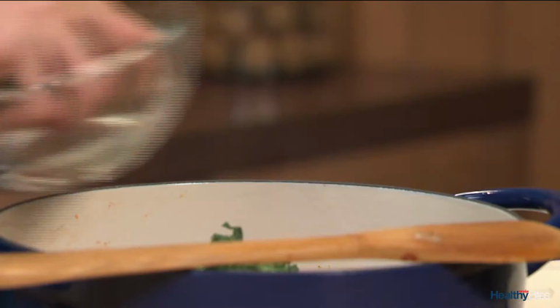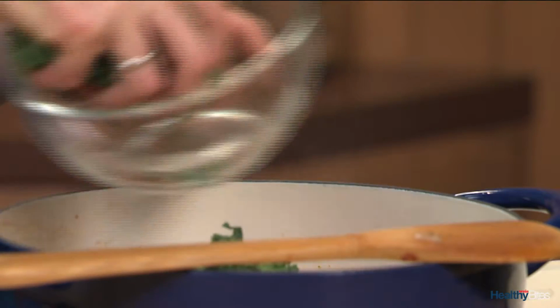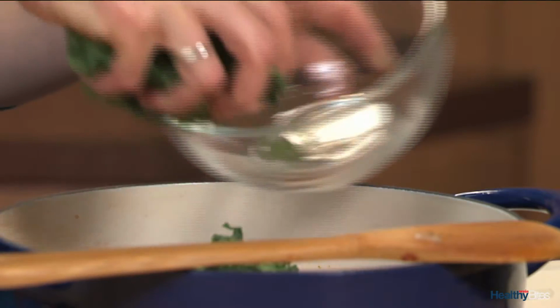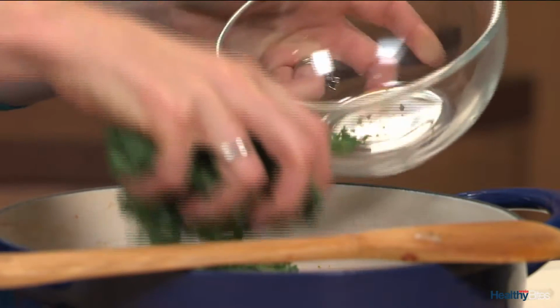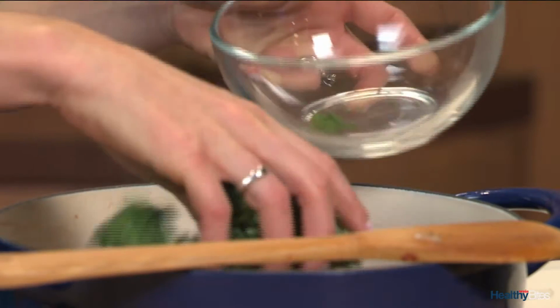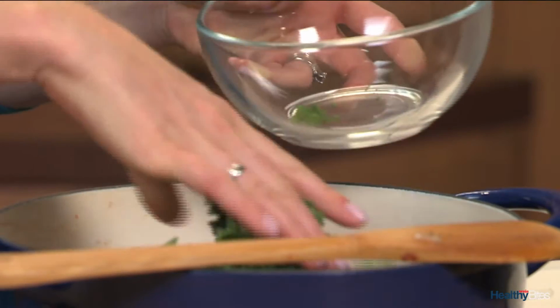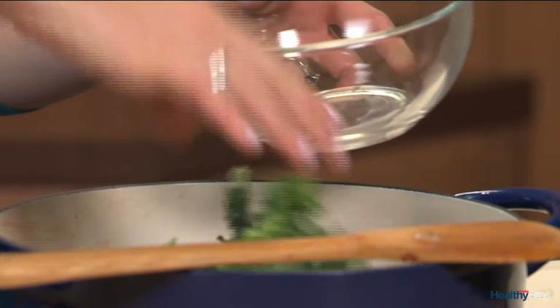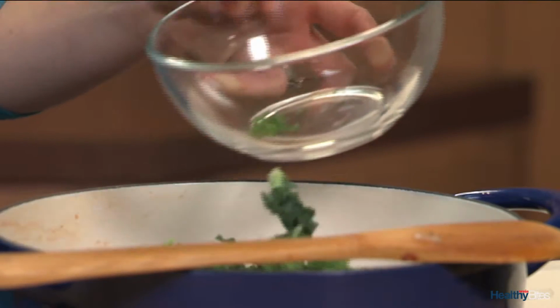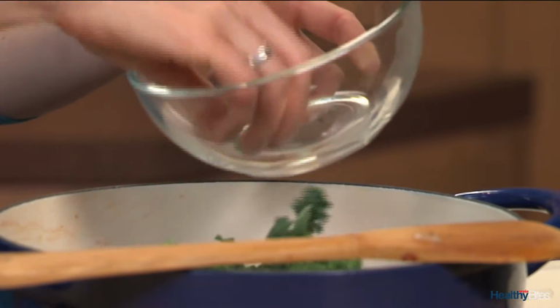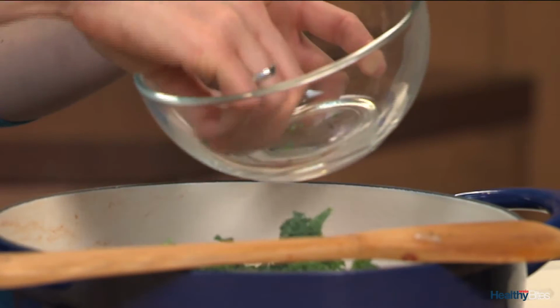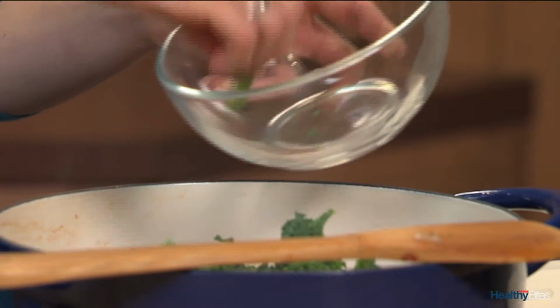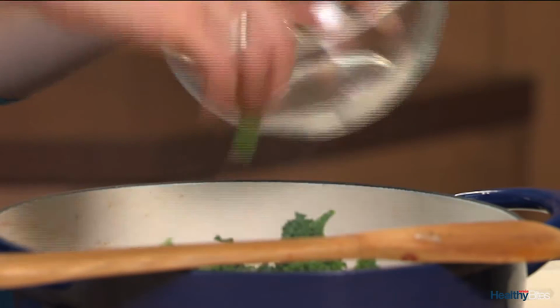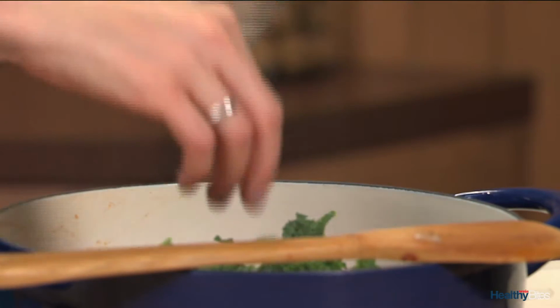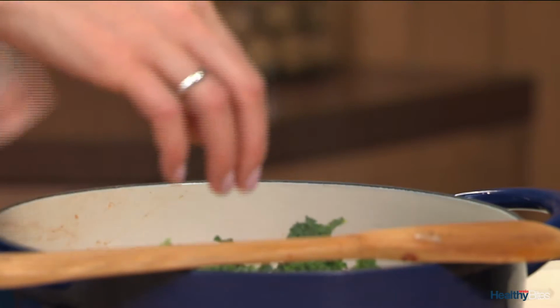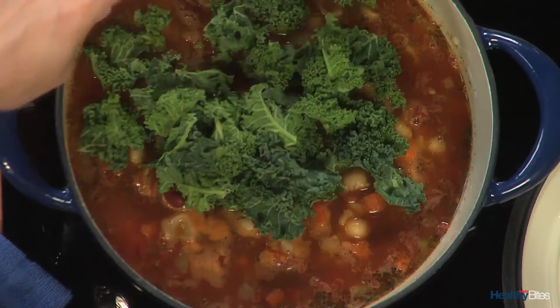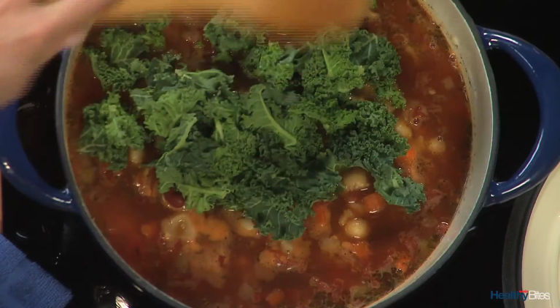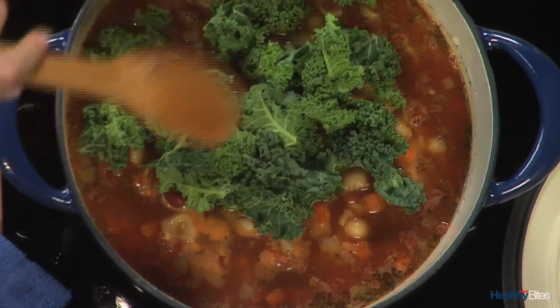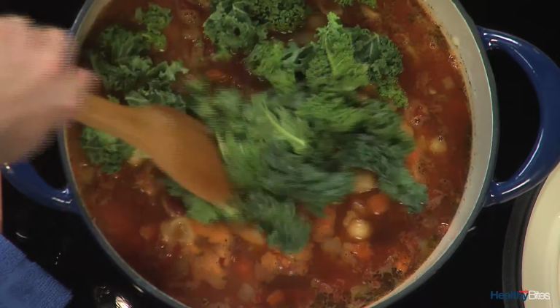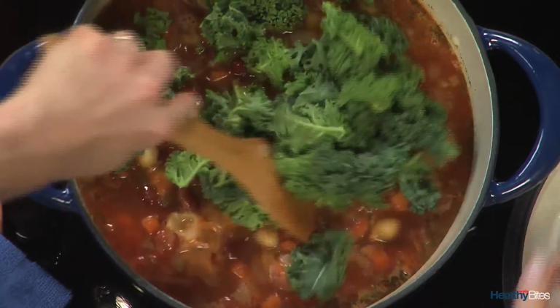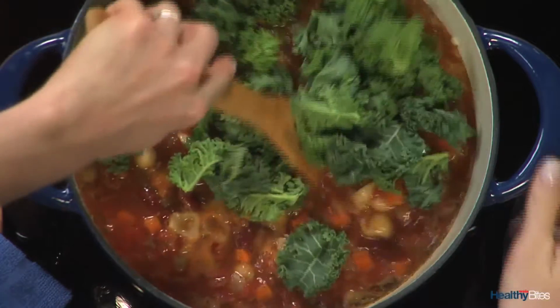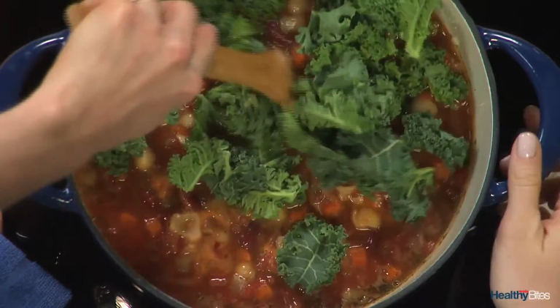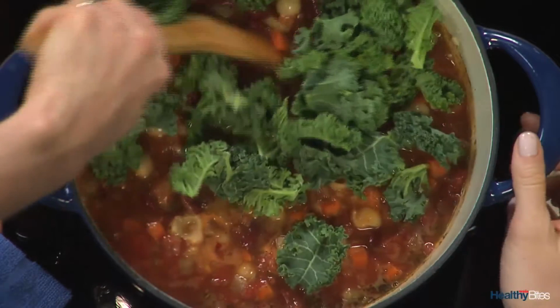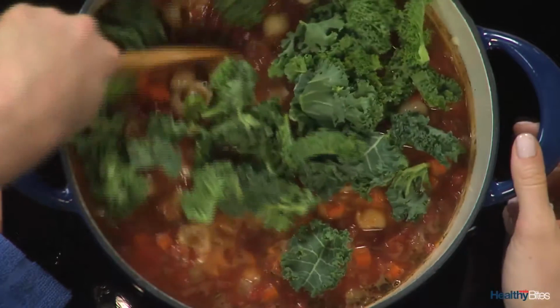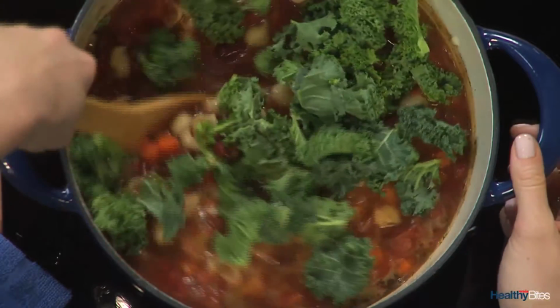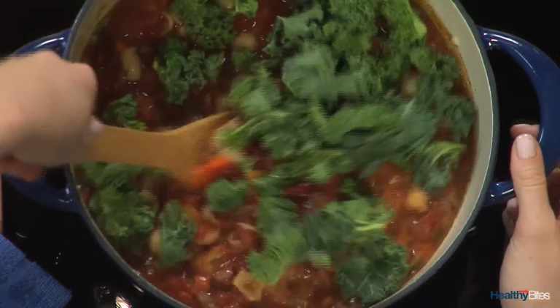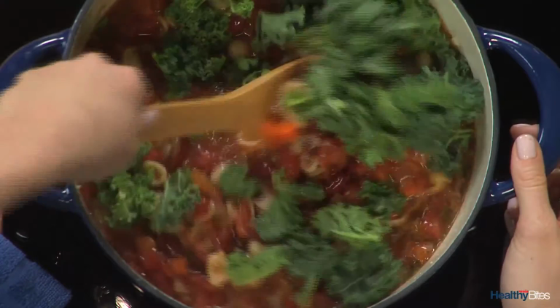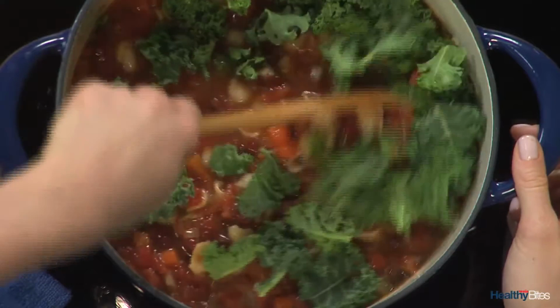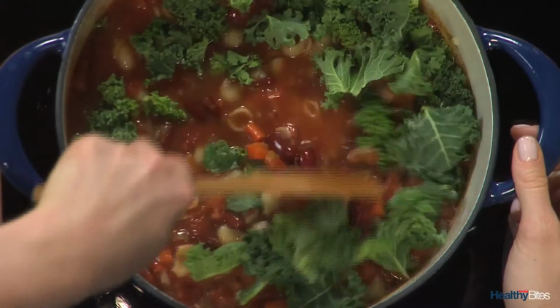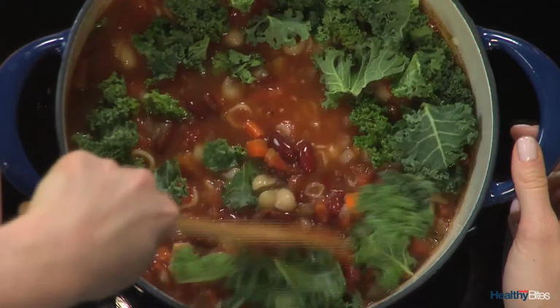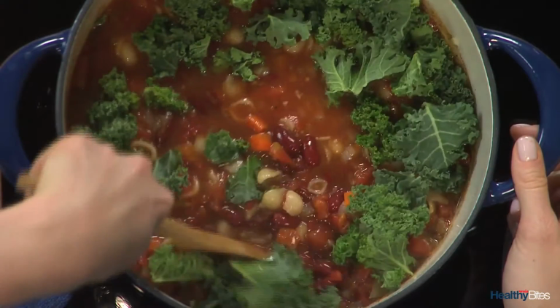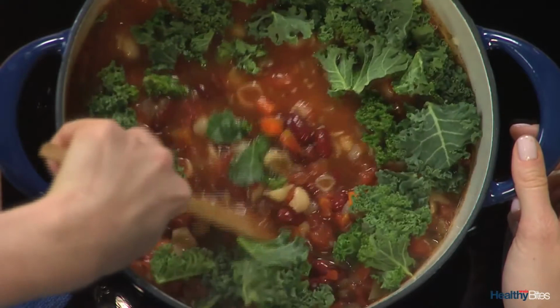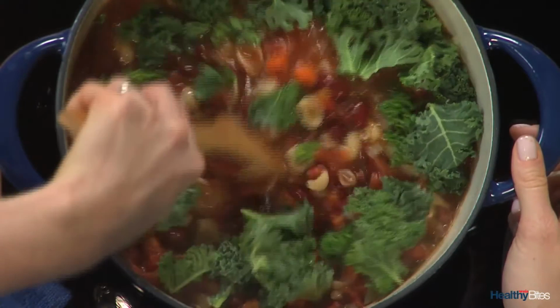For the final step, stir in the kale to brighten the color and add tons of essential nutrients.